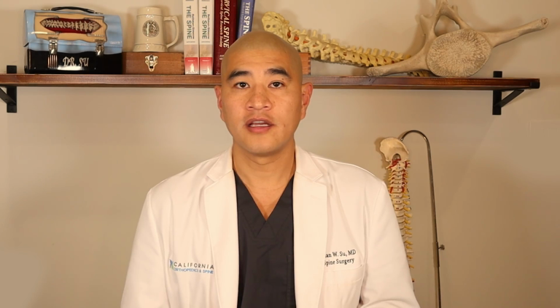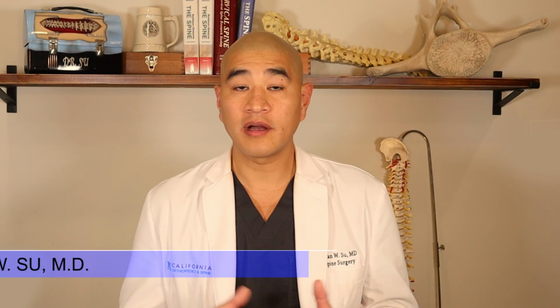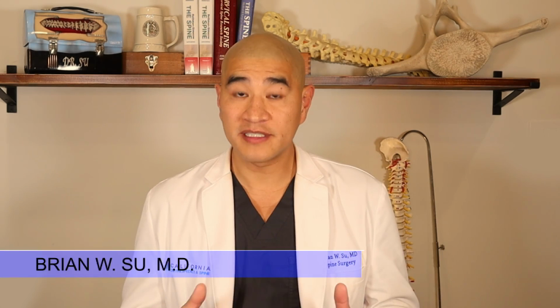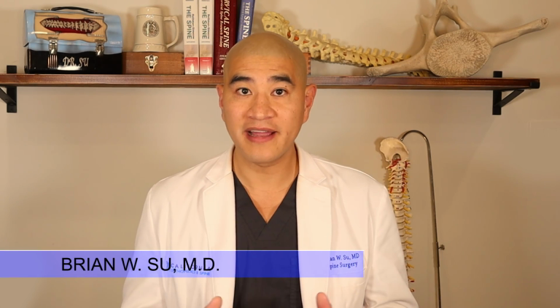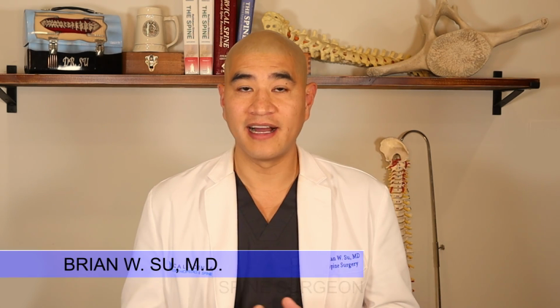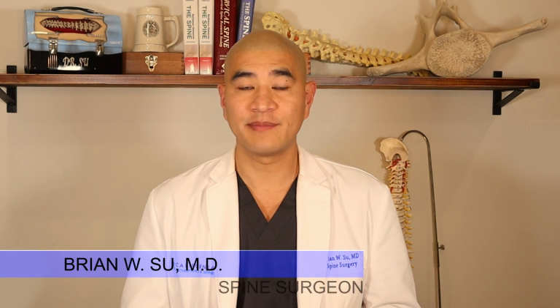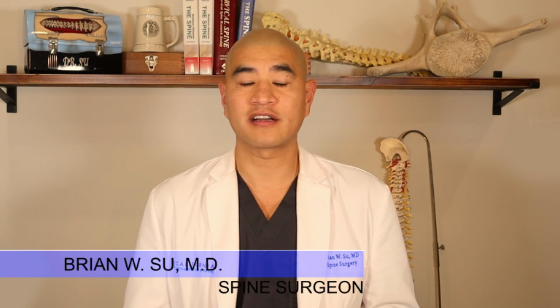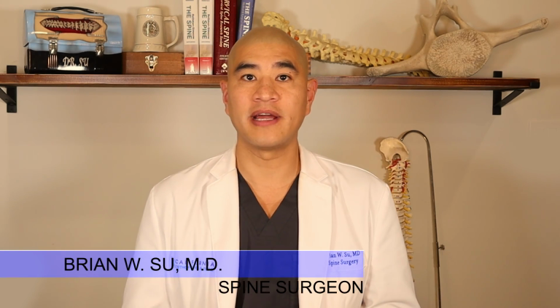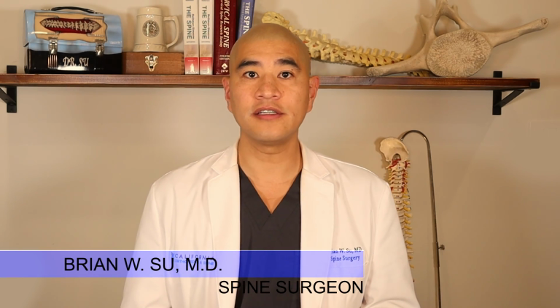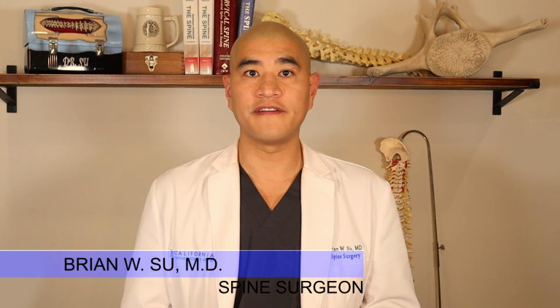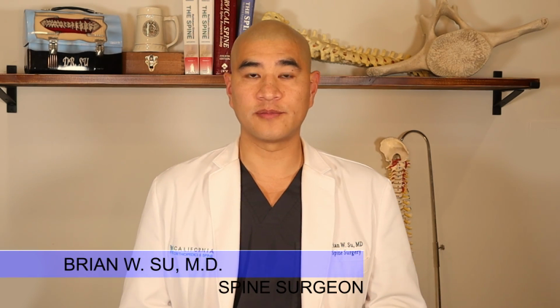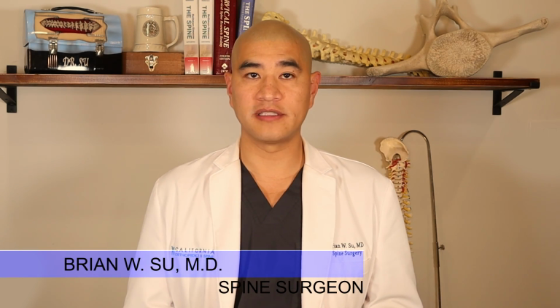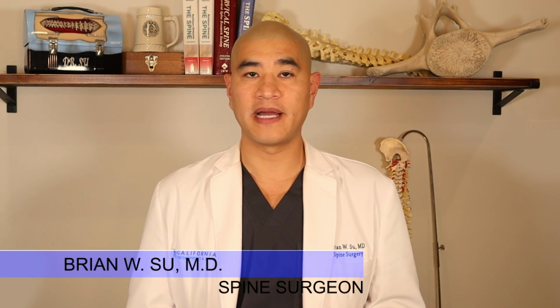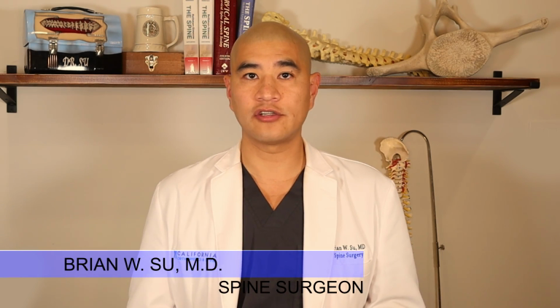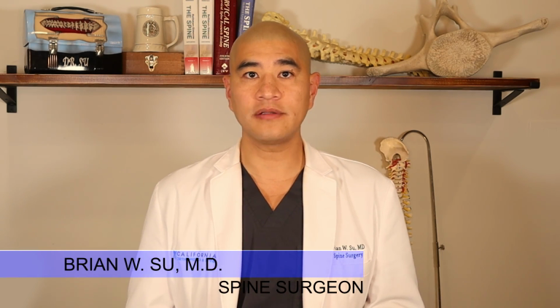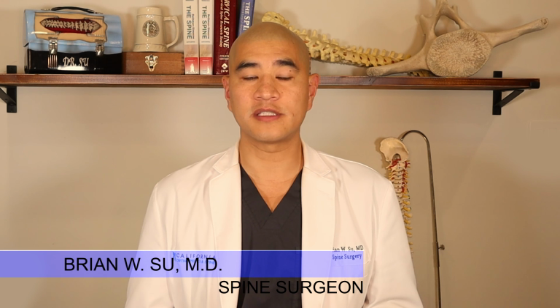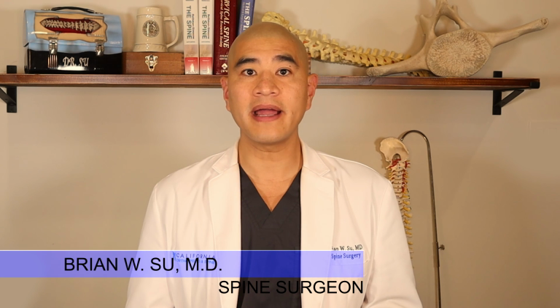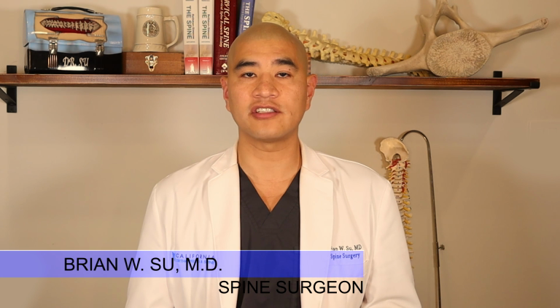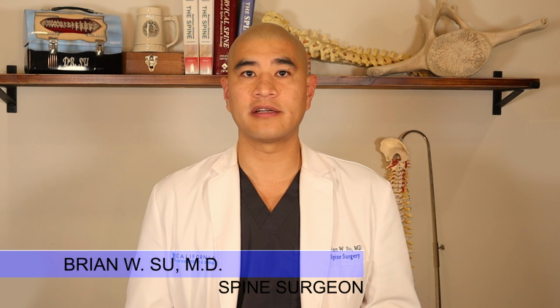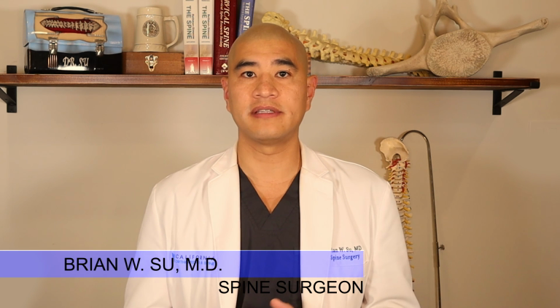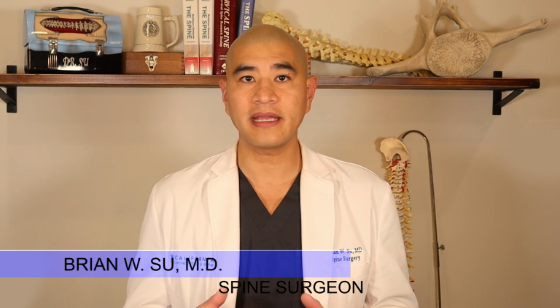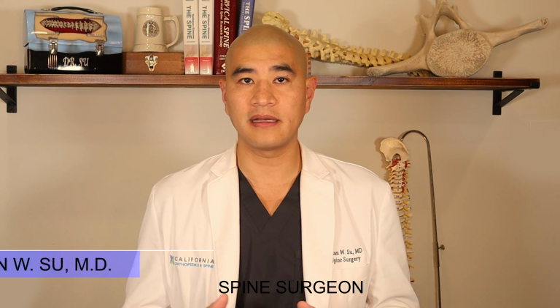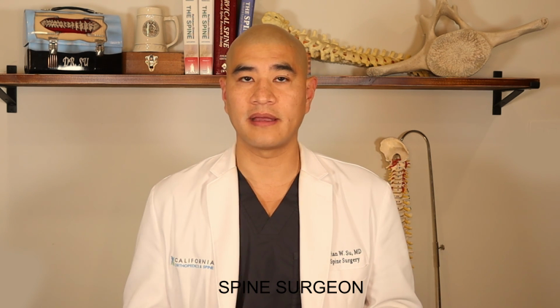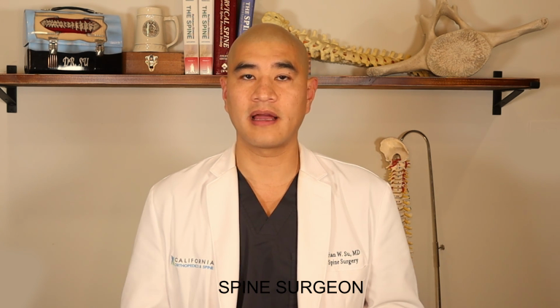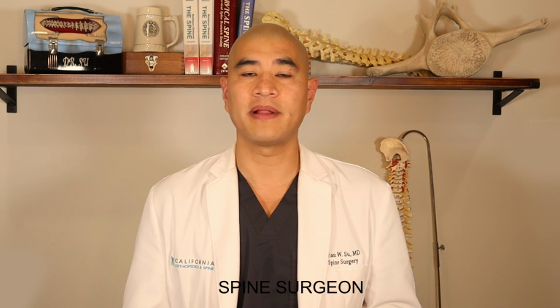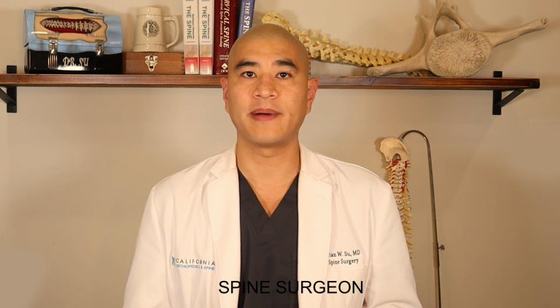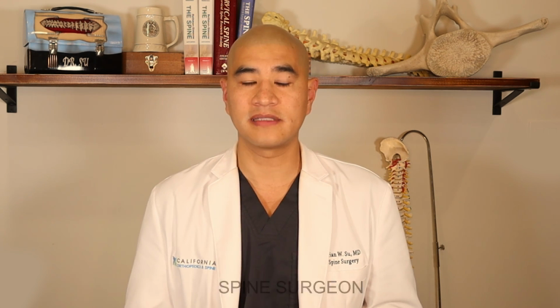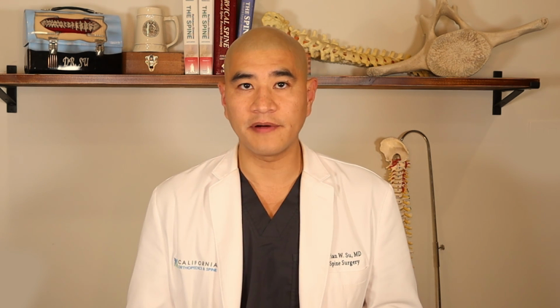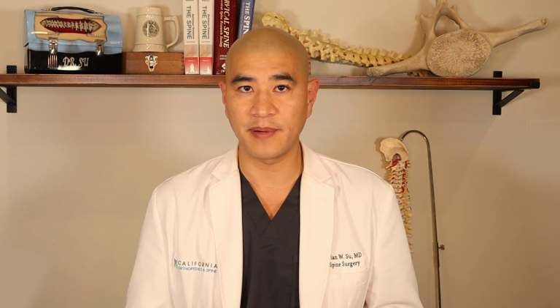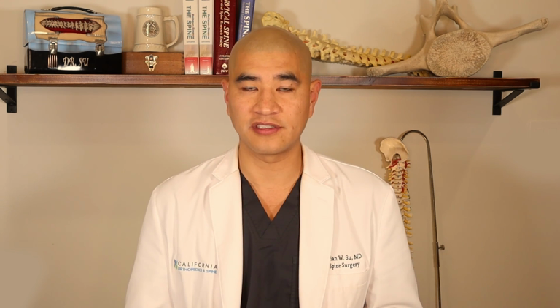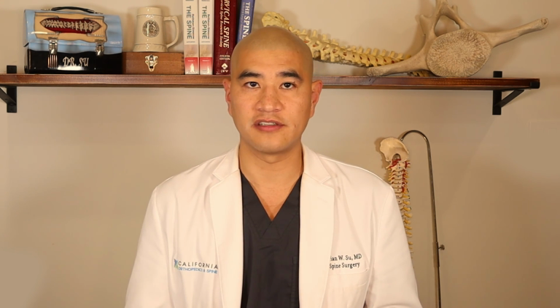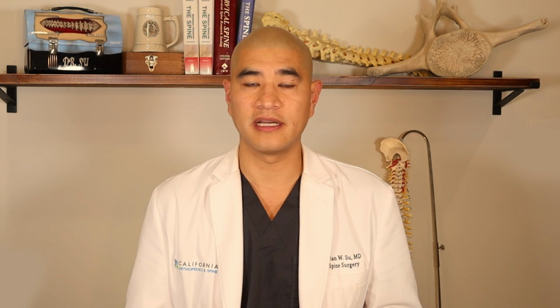Welcome to SpineGuy. I'm Dr. Brian Silla, Fellowship Trained Spine Surgeon. SpineGuy is a channel dedicated to making the complex spine simple for patients to understand.